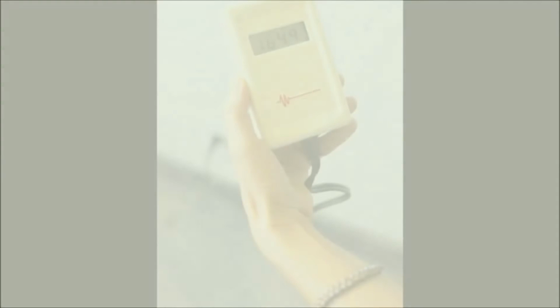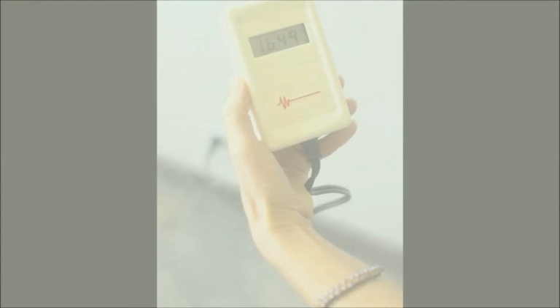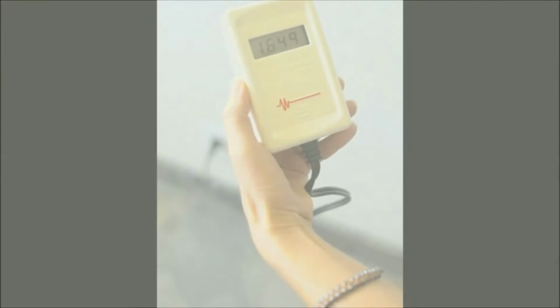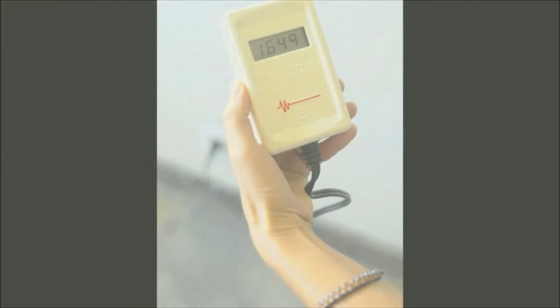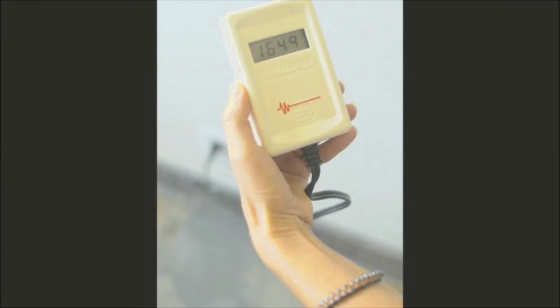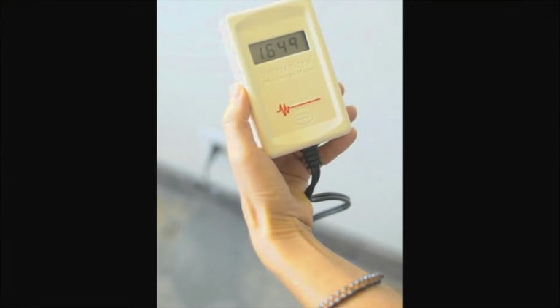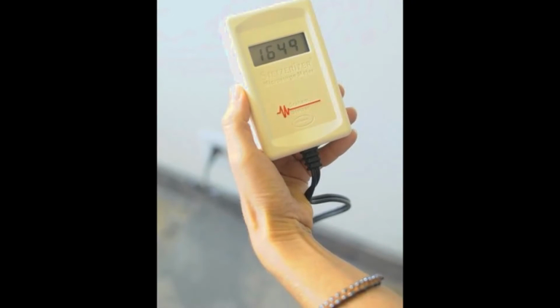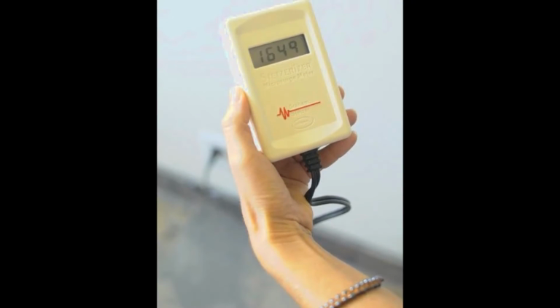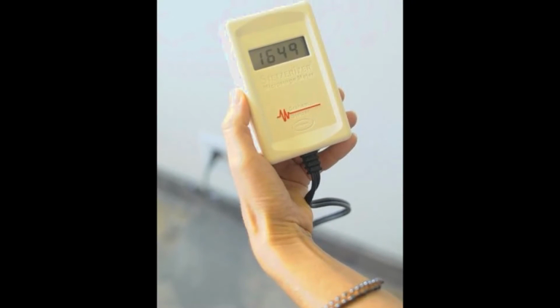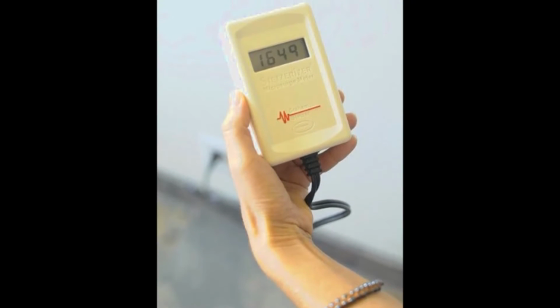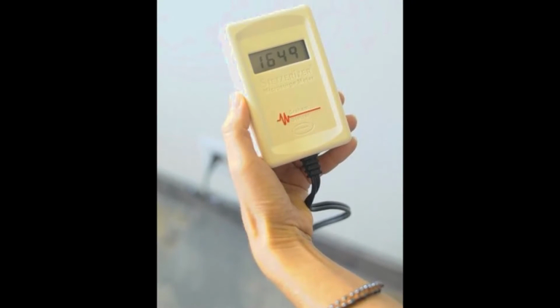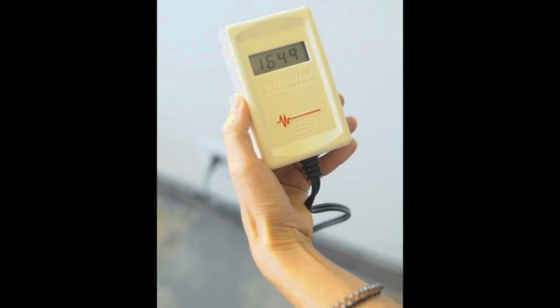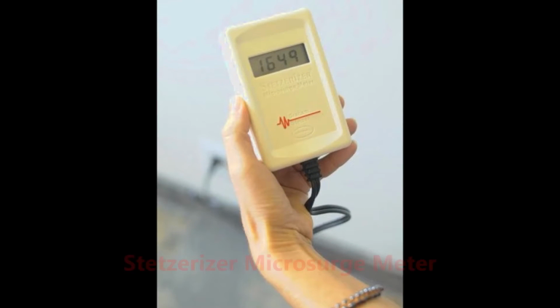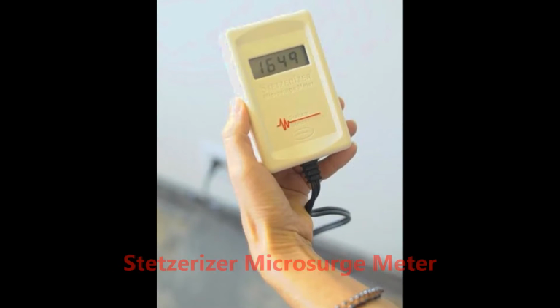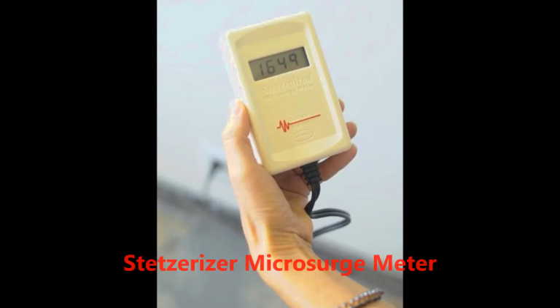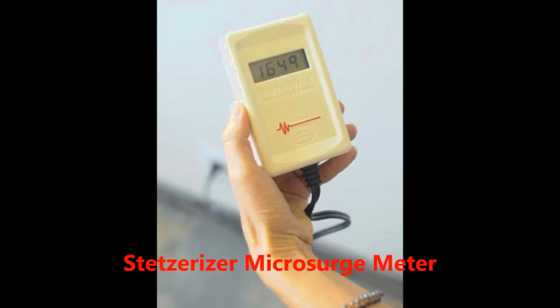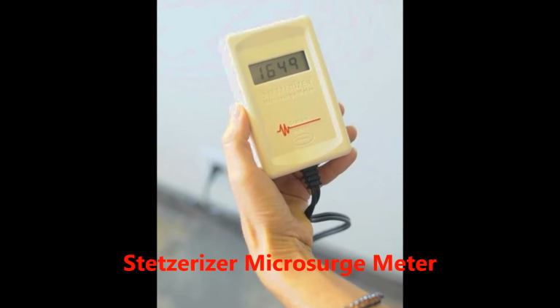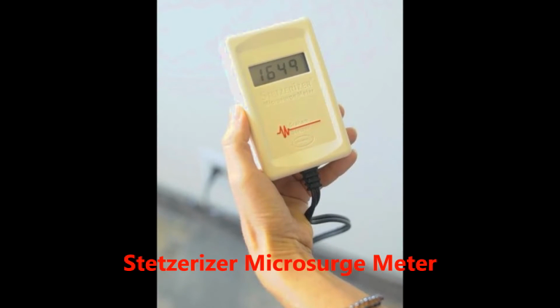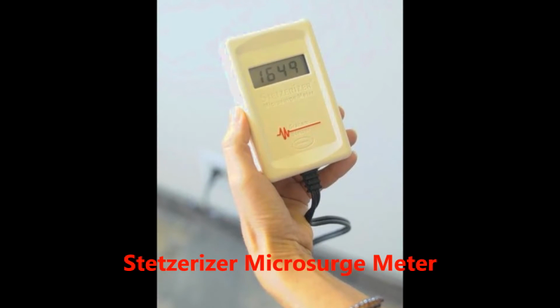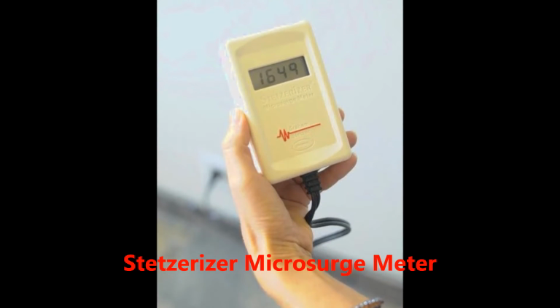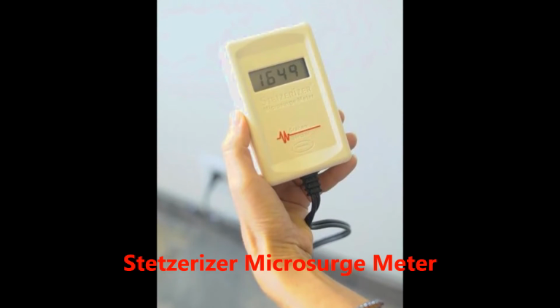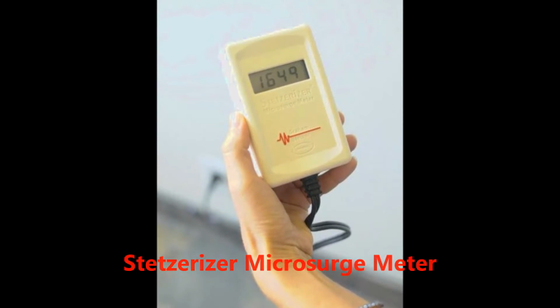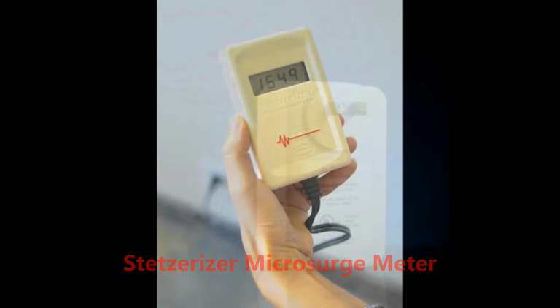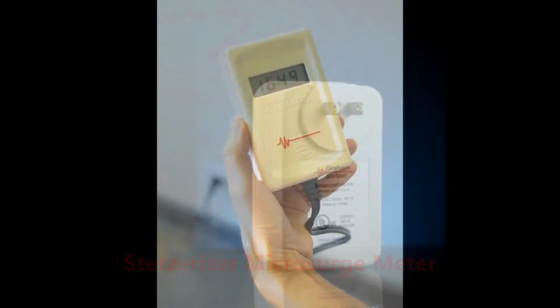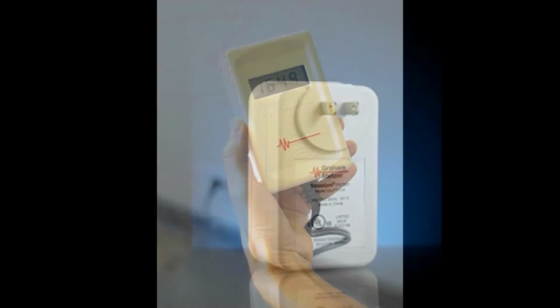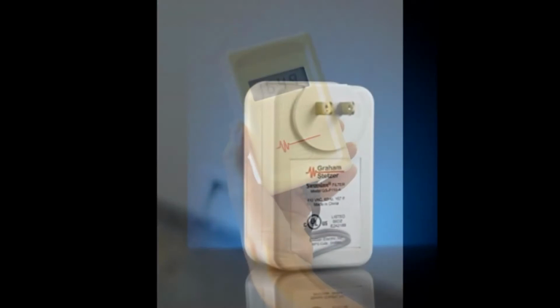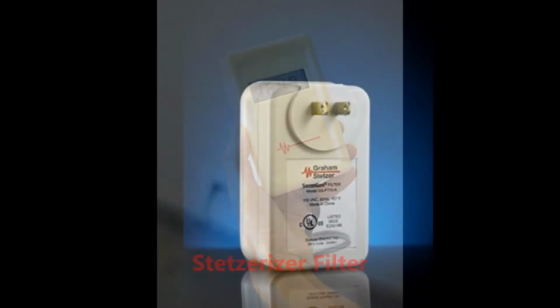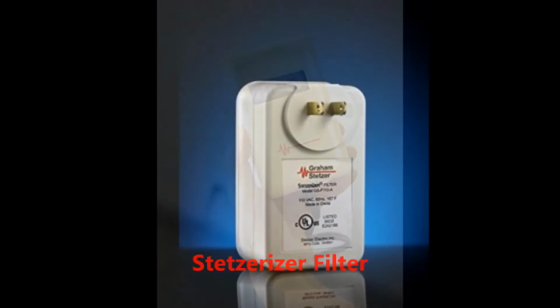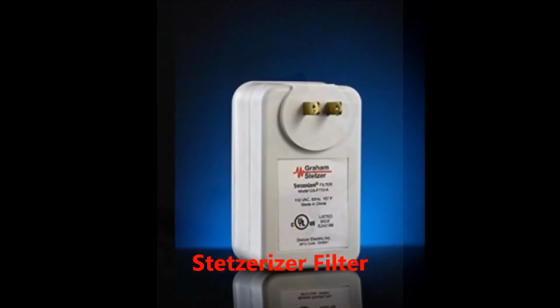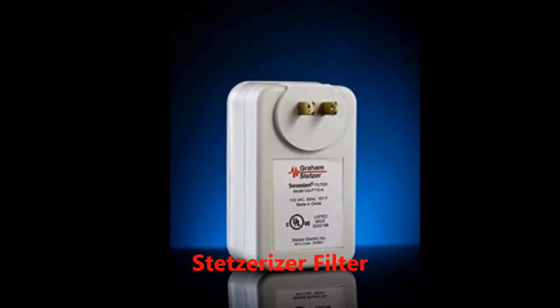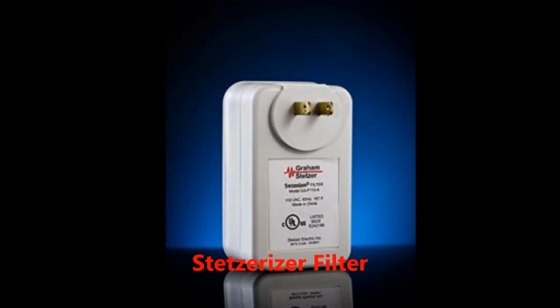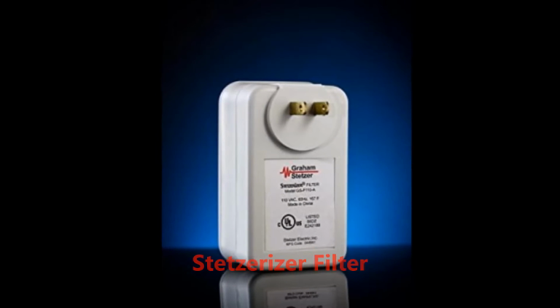Hello, I'm Sophia from Lessiemf.com. Today we are looking at the Stetserizer meter and filters for dirty electricity.